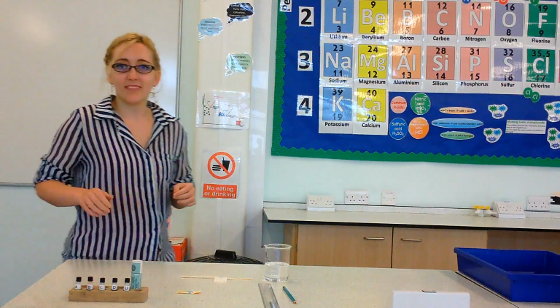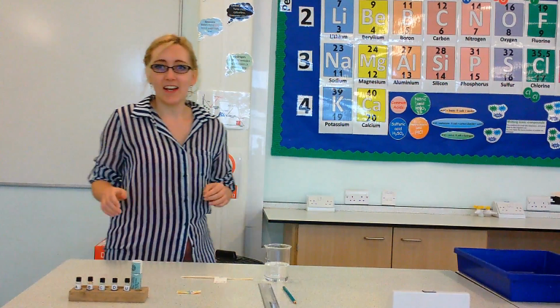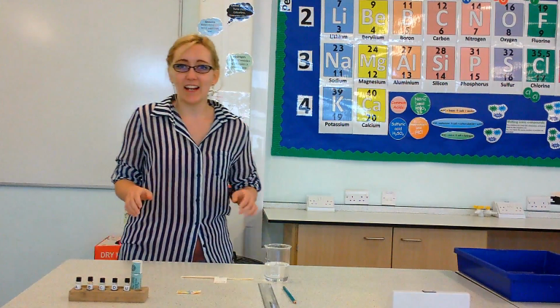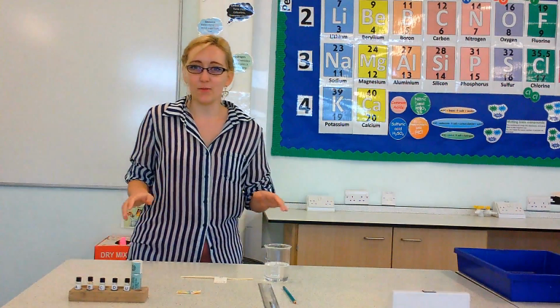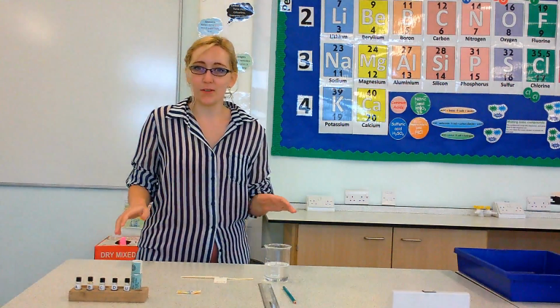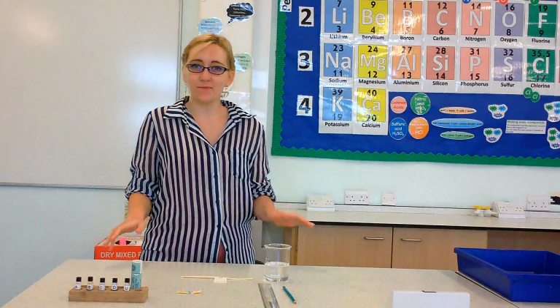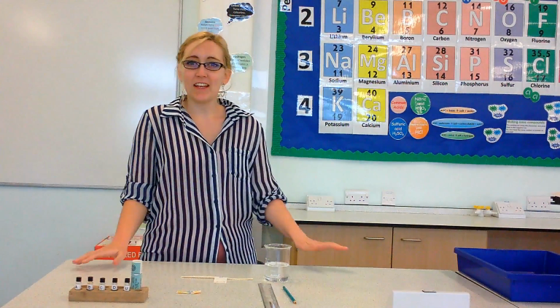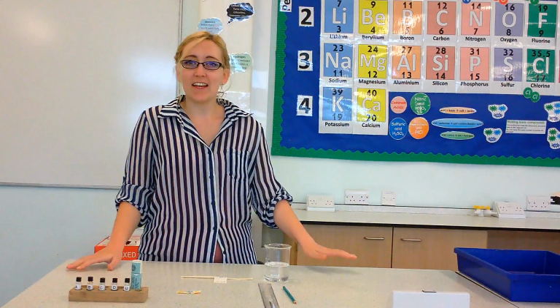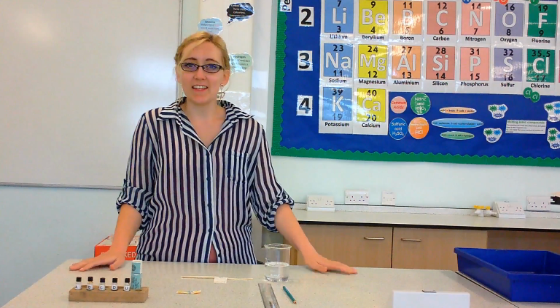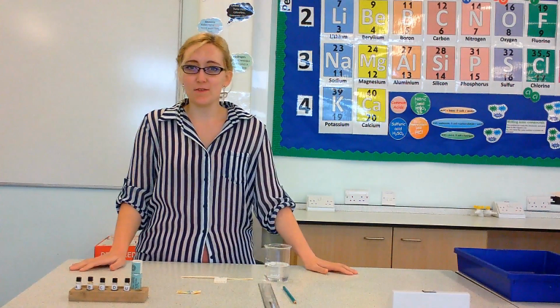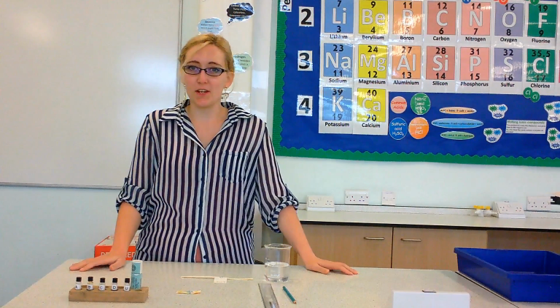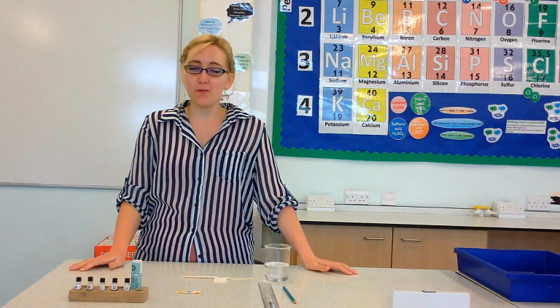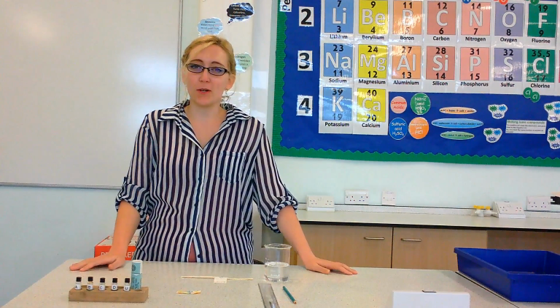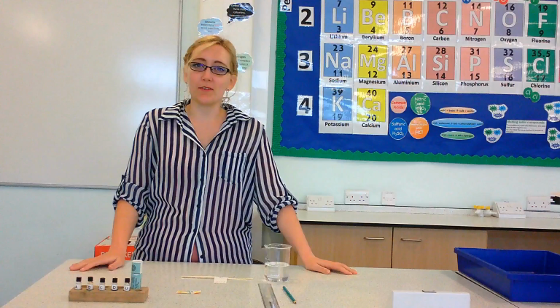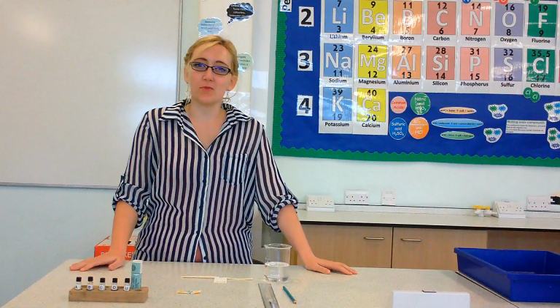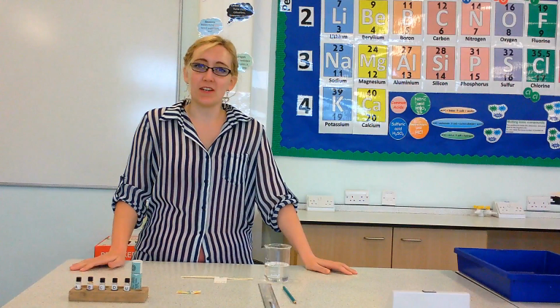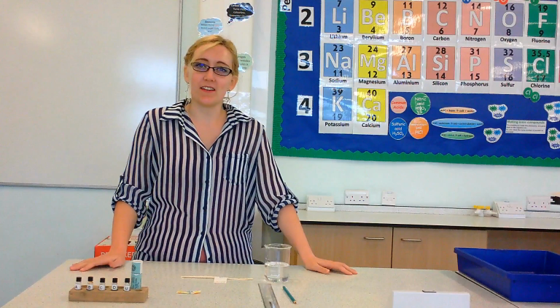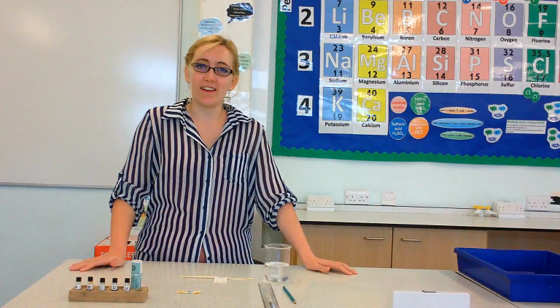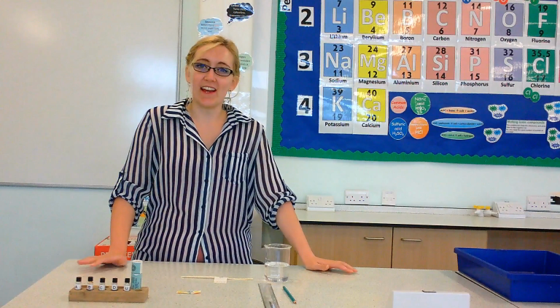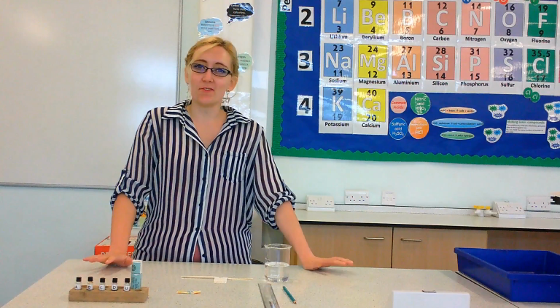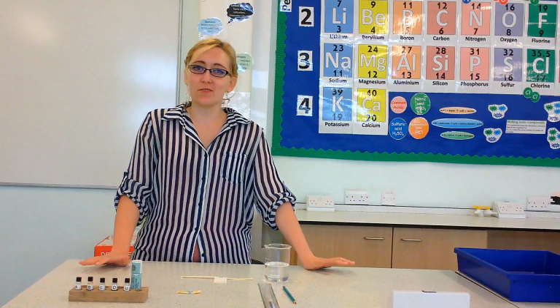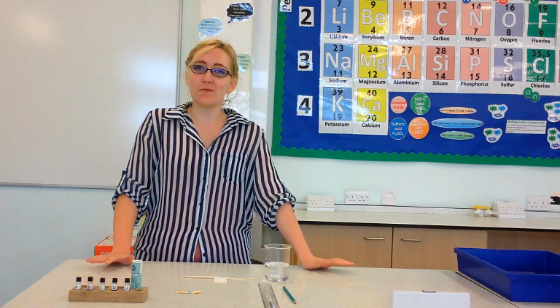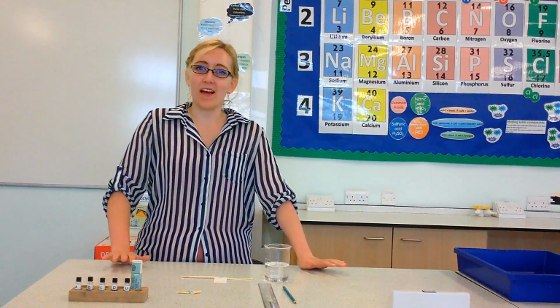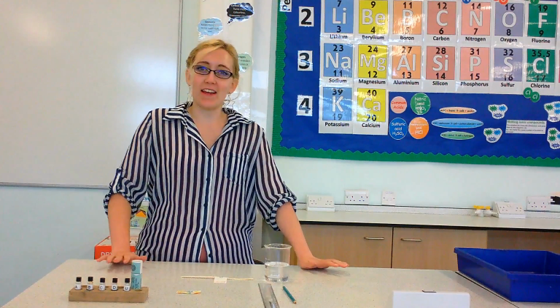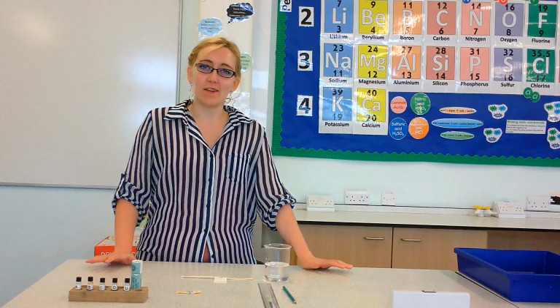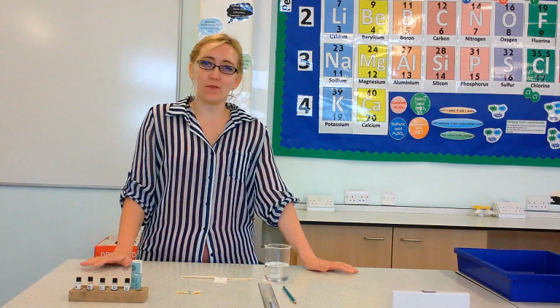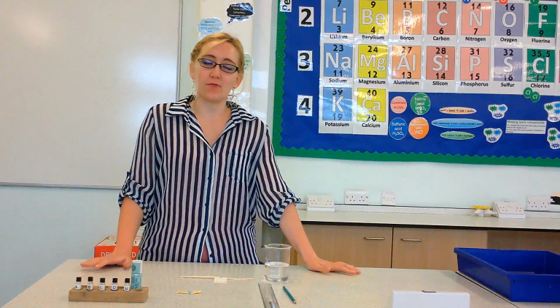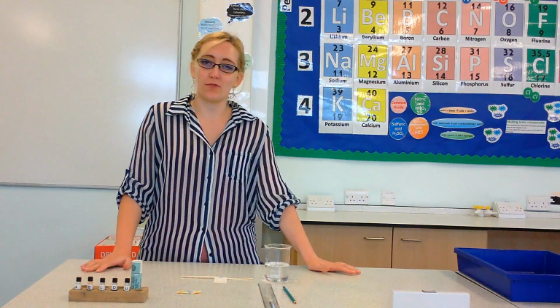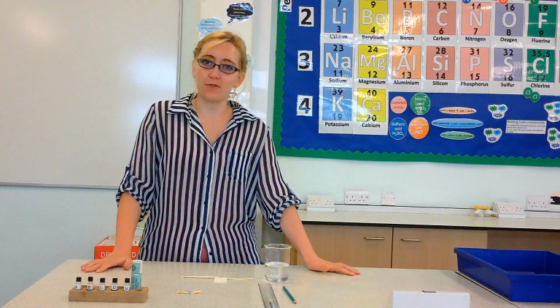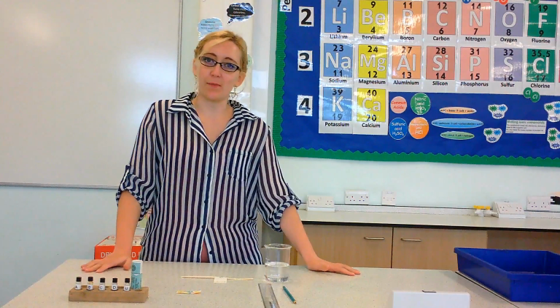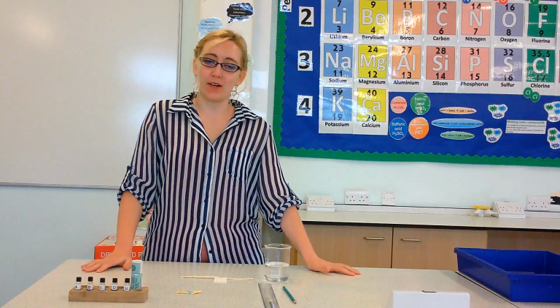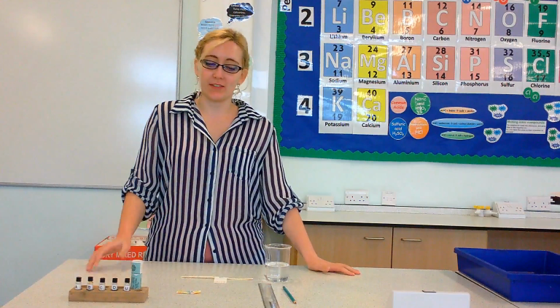Hello everyone. In this video we're going to be learning how to do a chromatography practical.